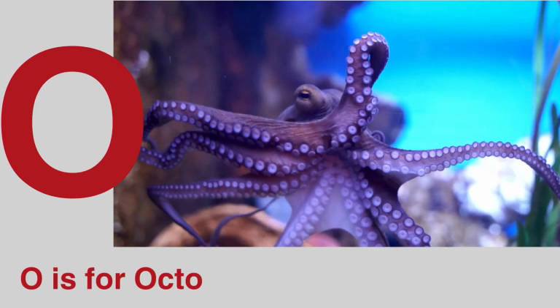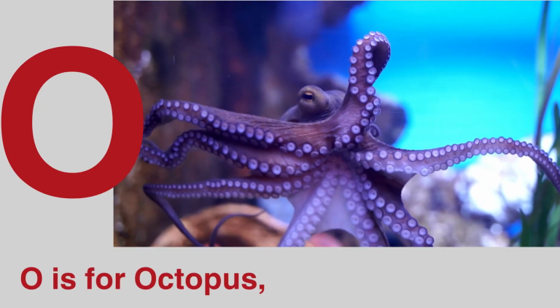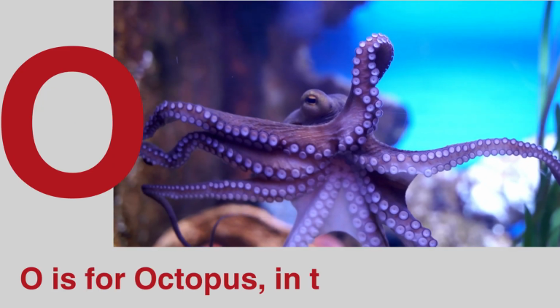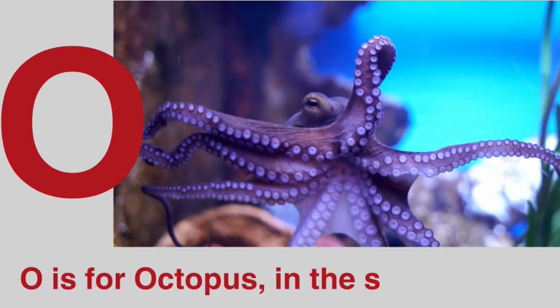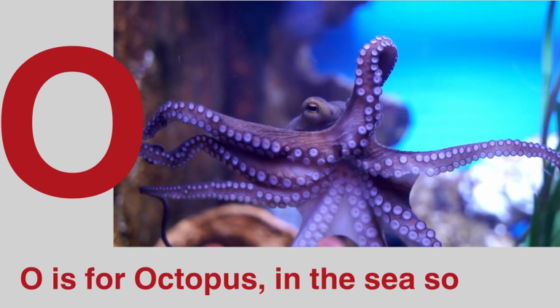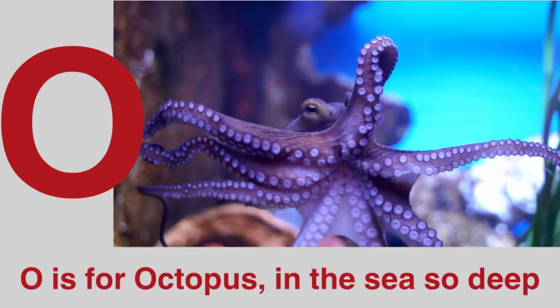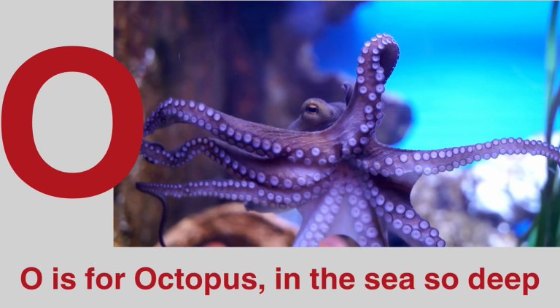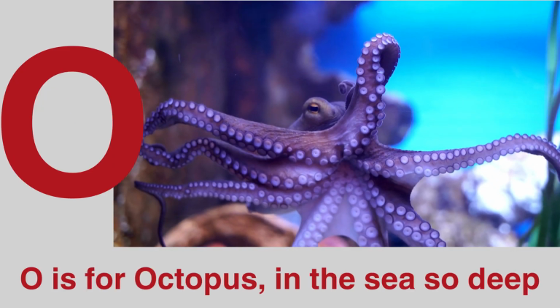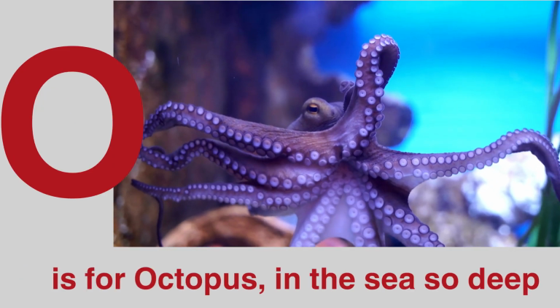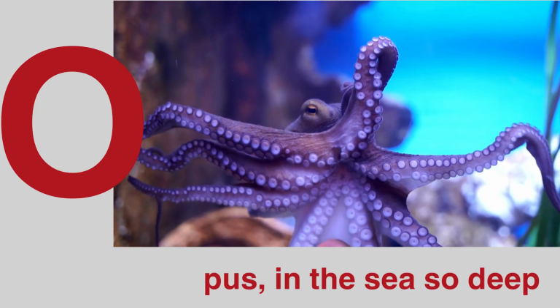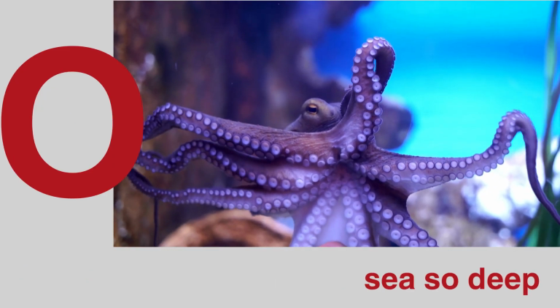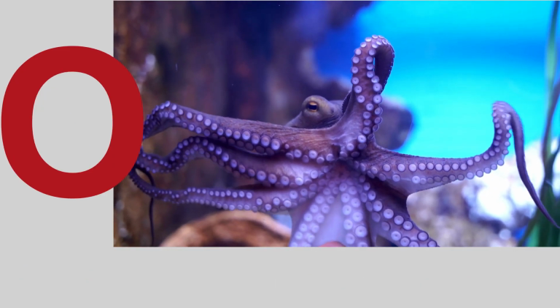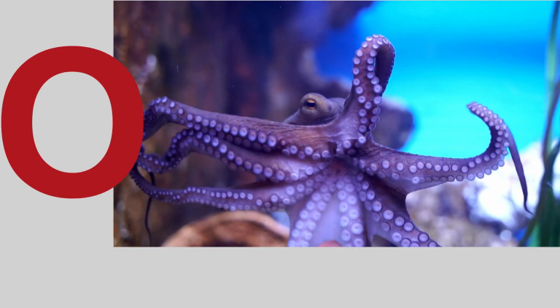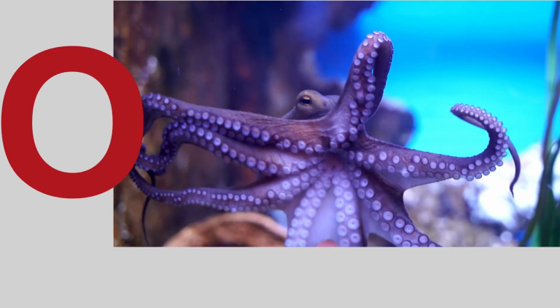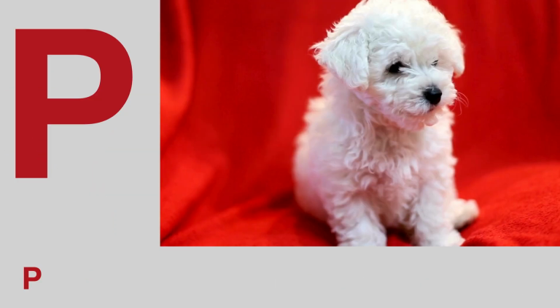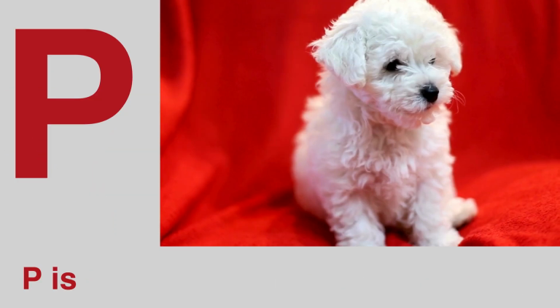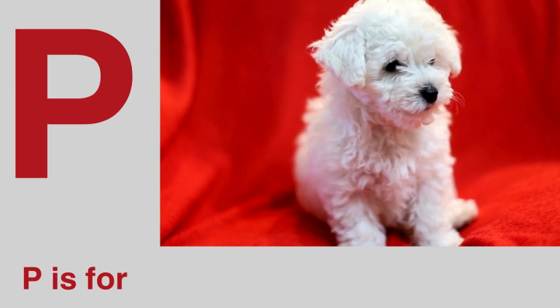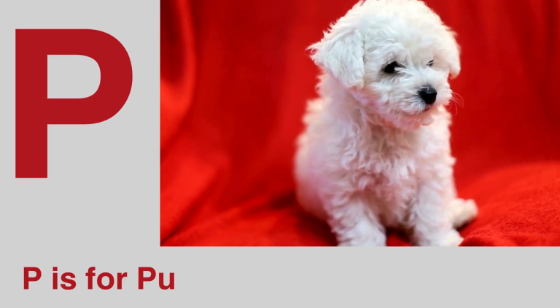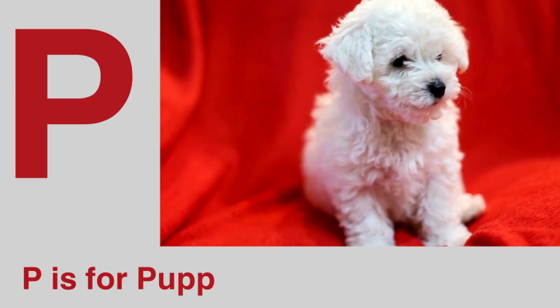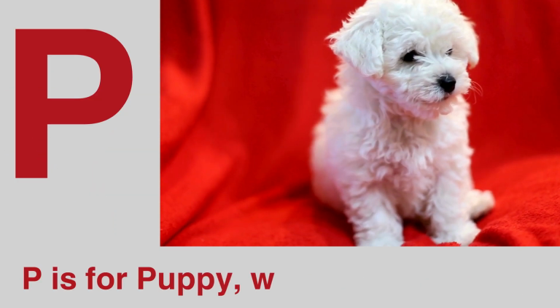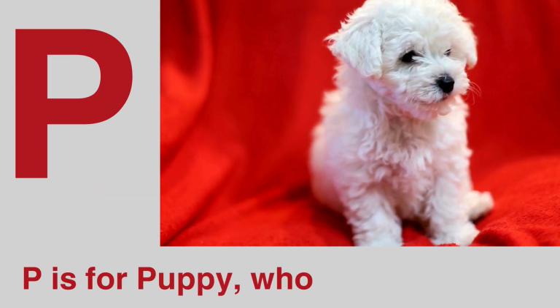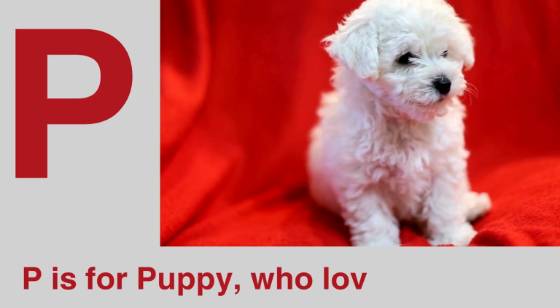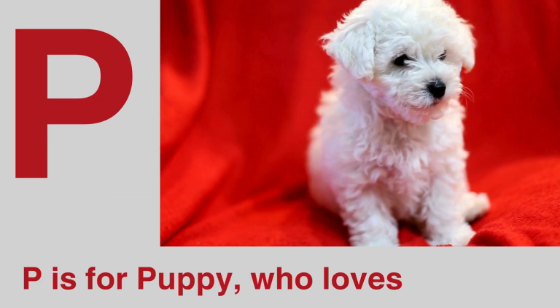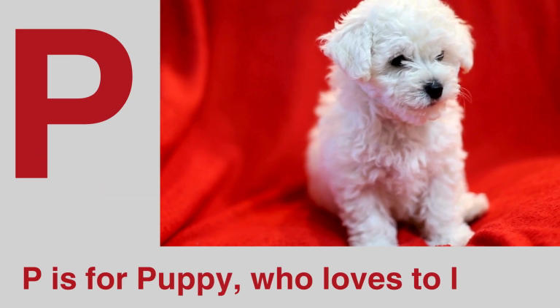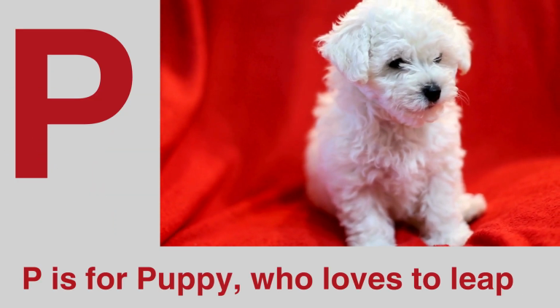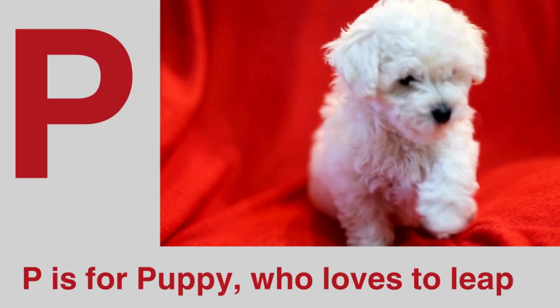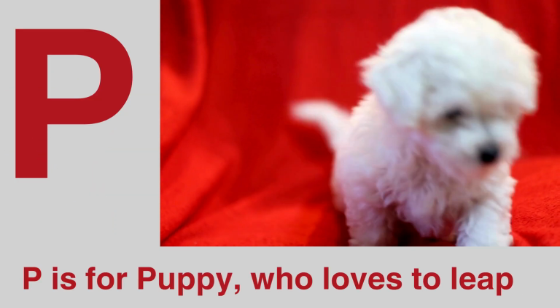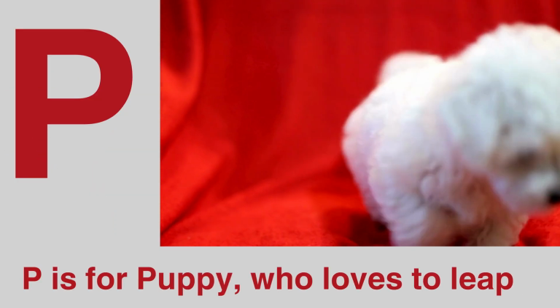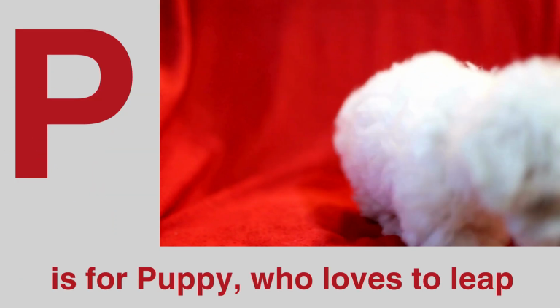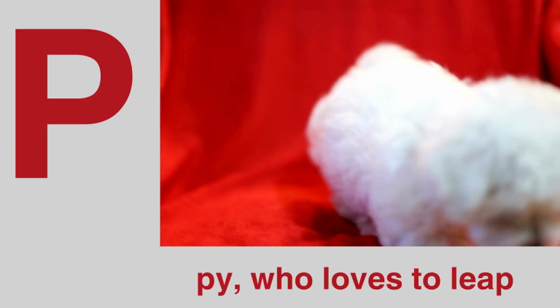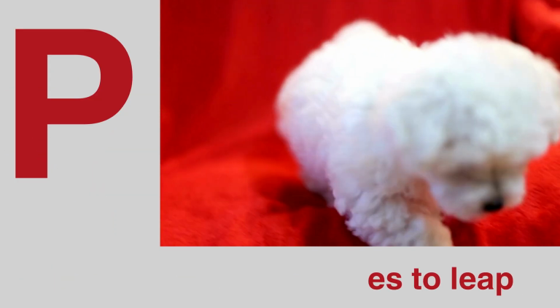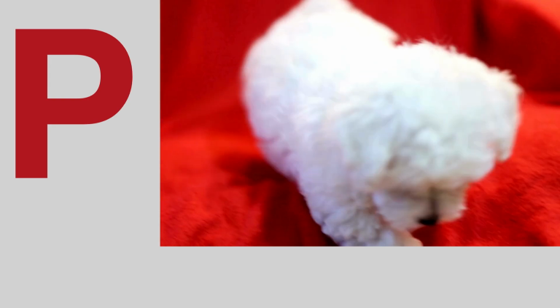O is for octopus in the sea so deep. P is for puppy who loves to leap.